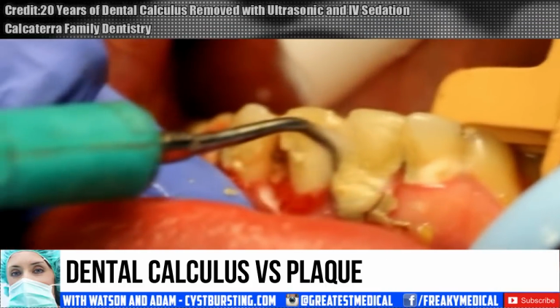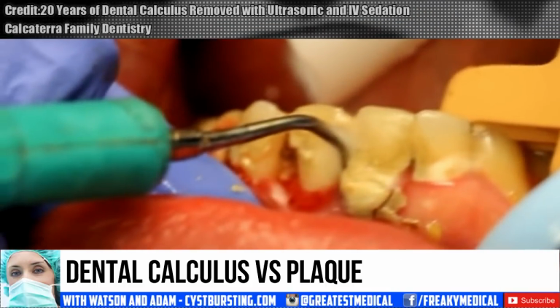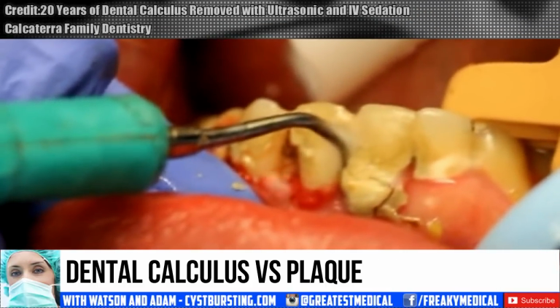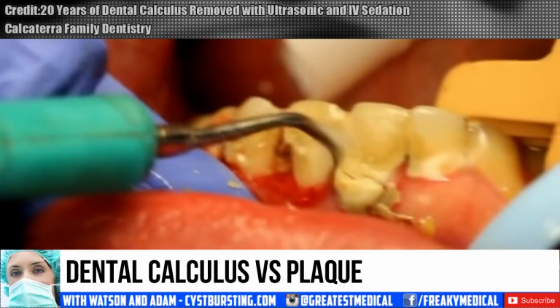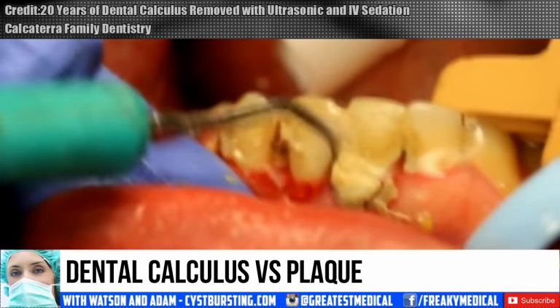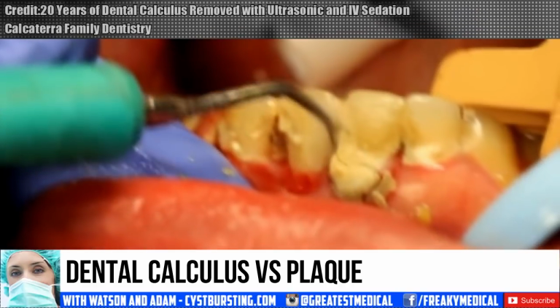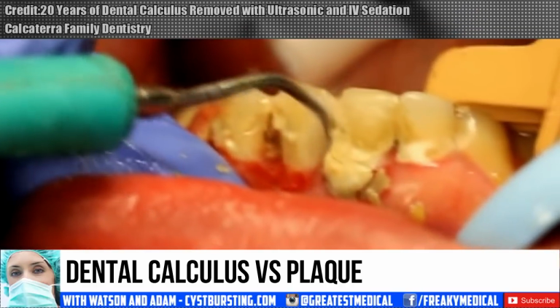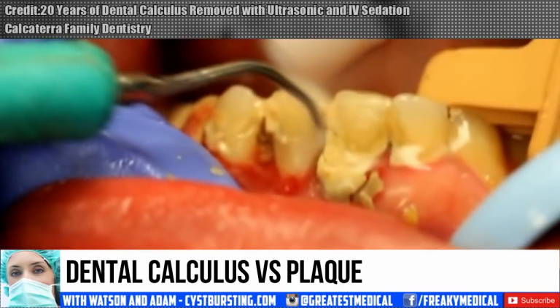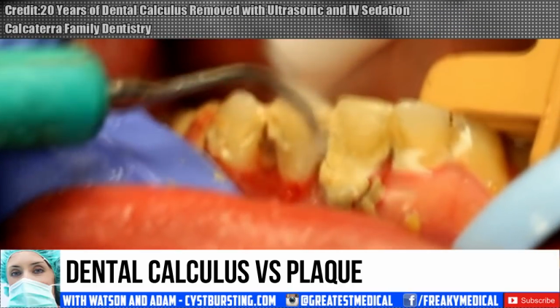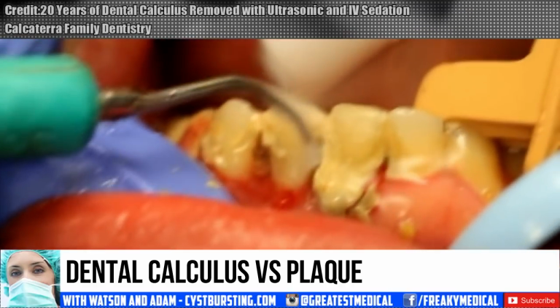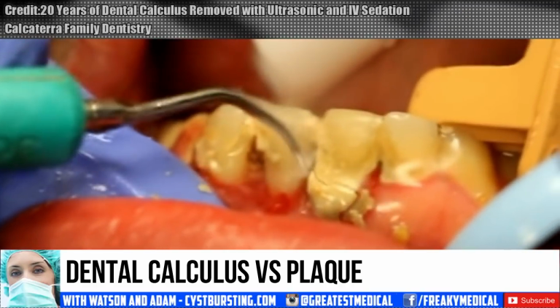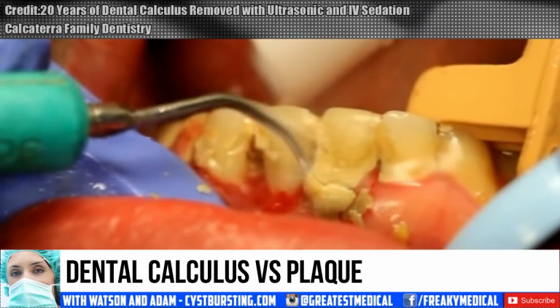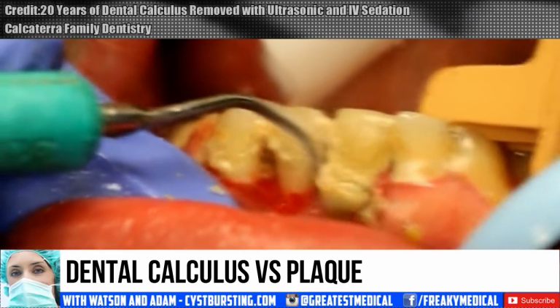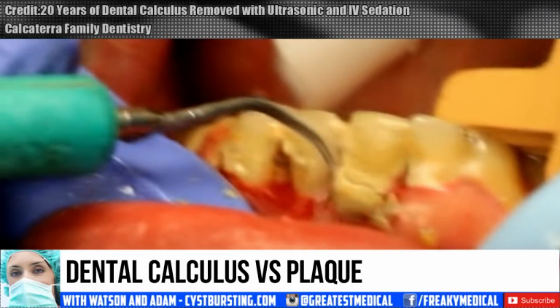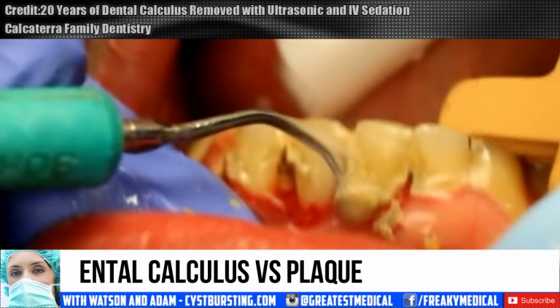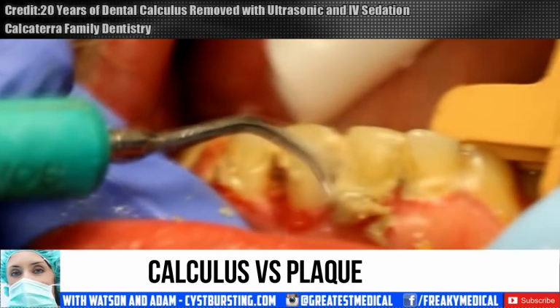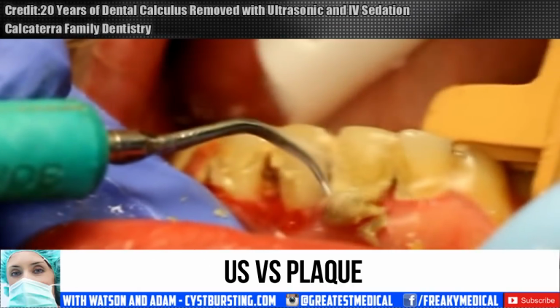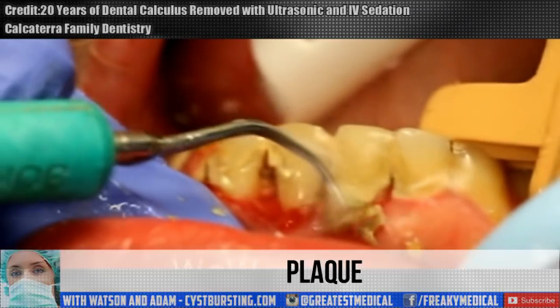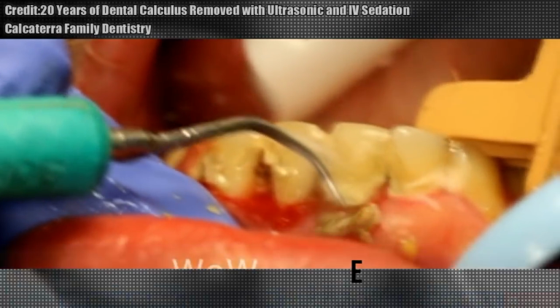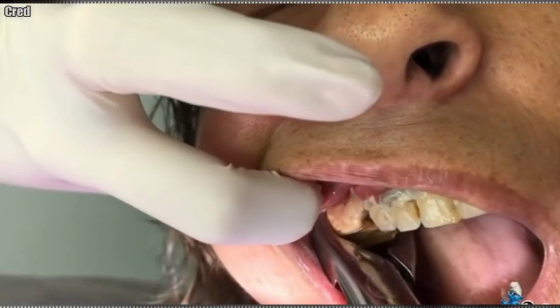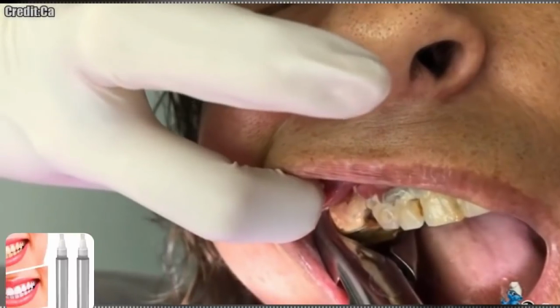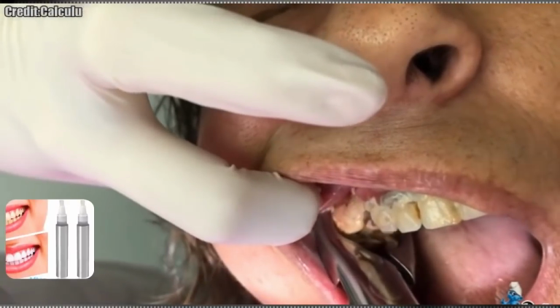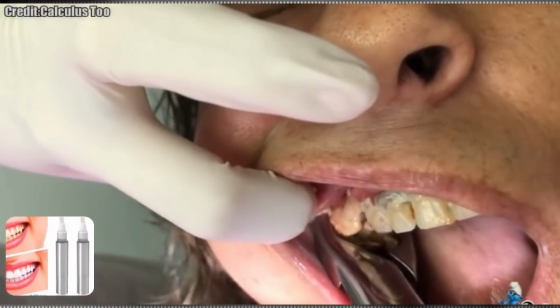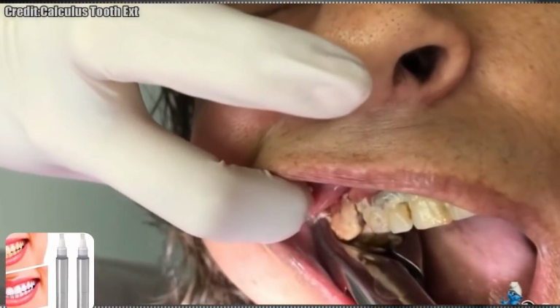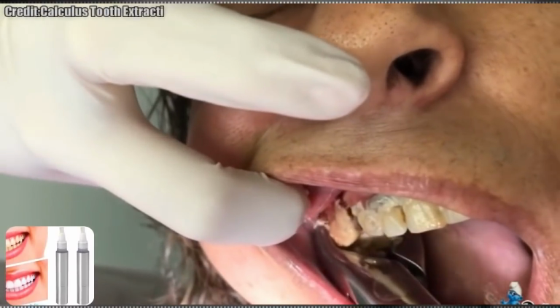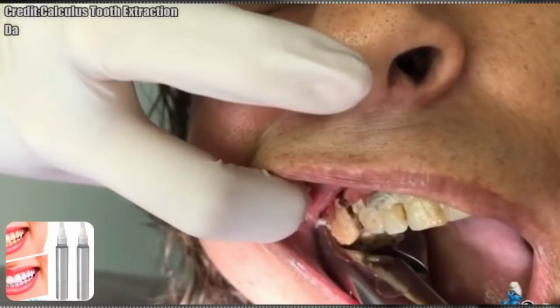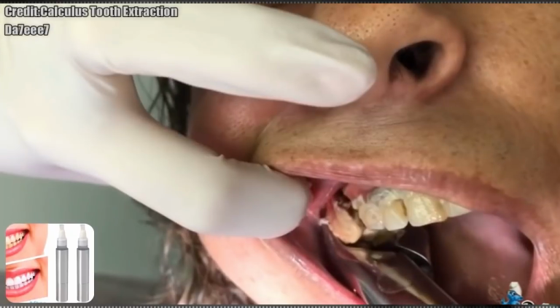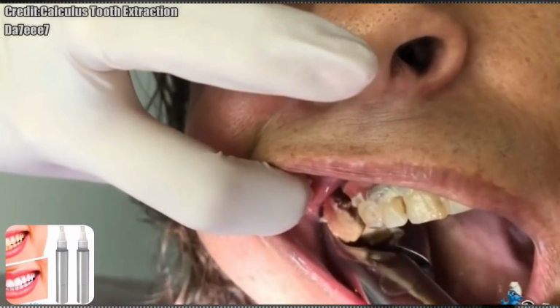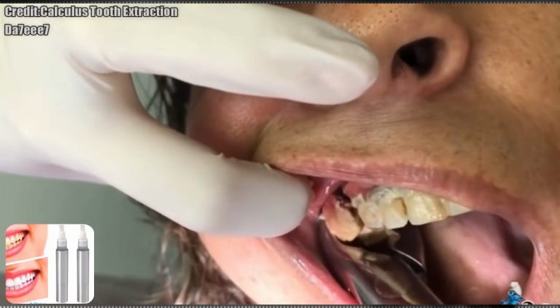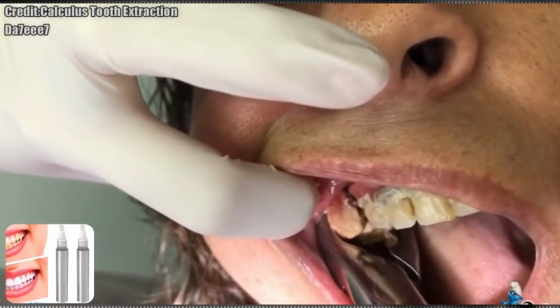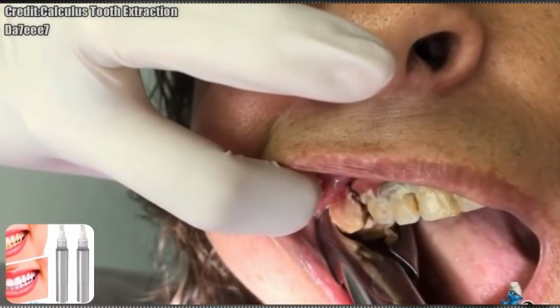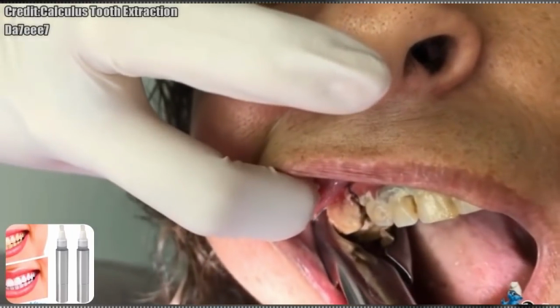While you watch a few clips, consider picking up these teeth whitening pens. They do an amazing job, and I'll put a link below.